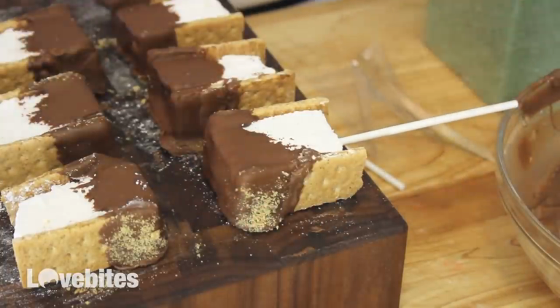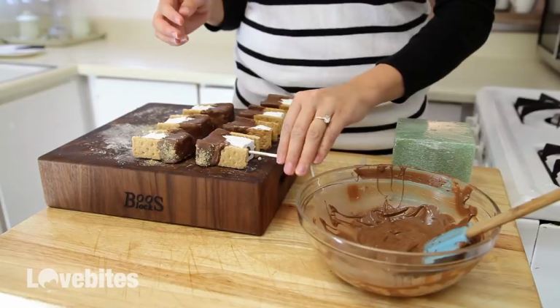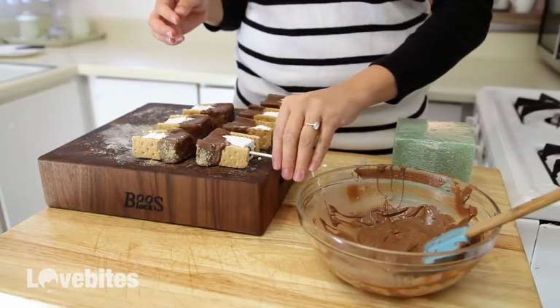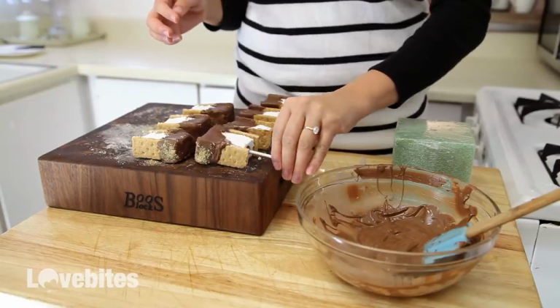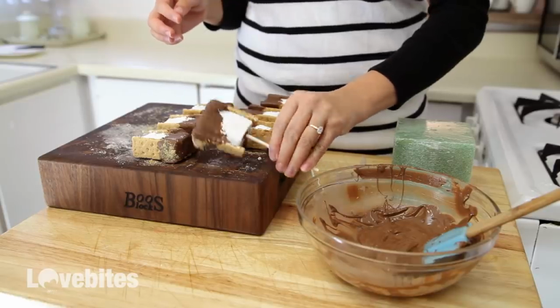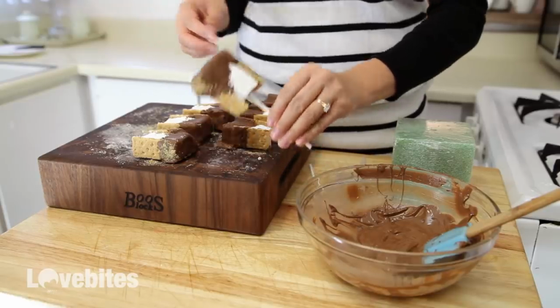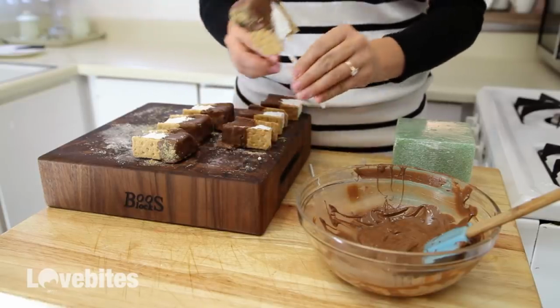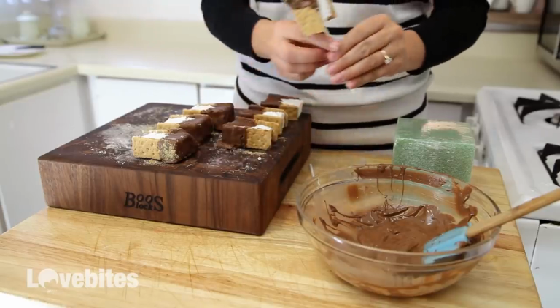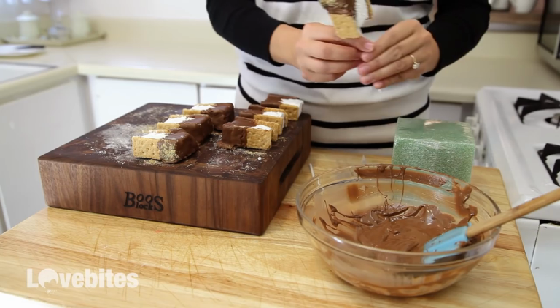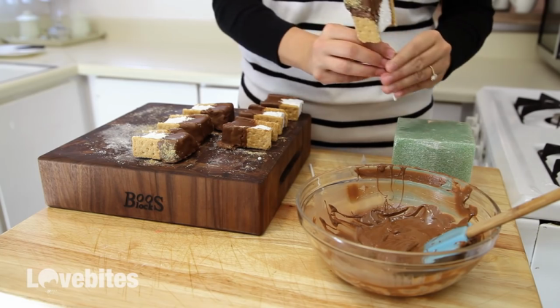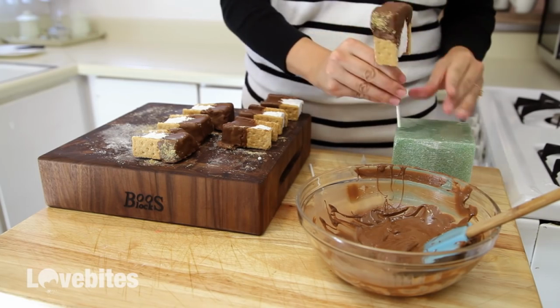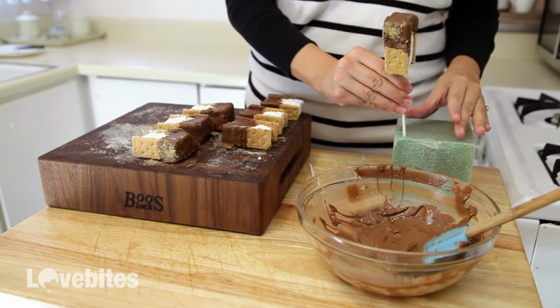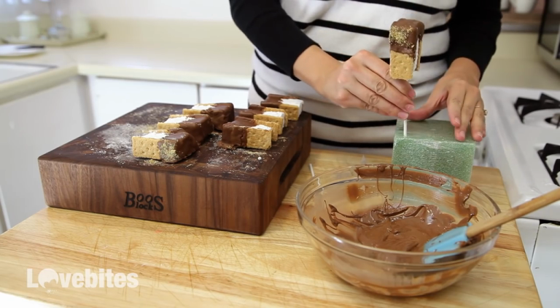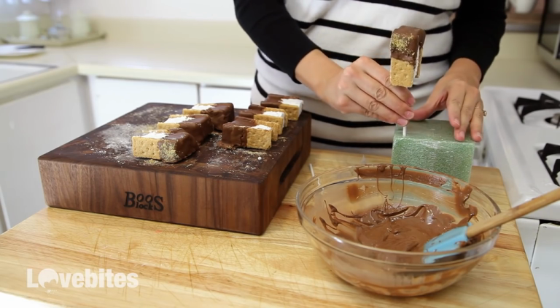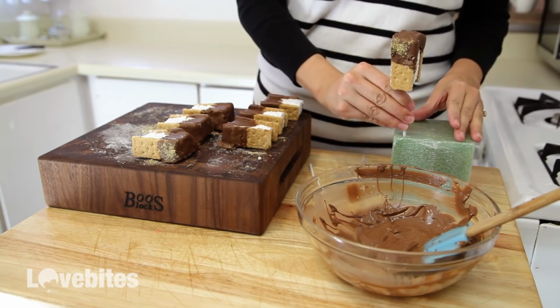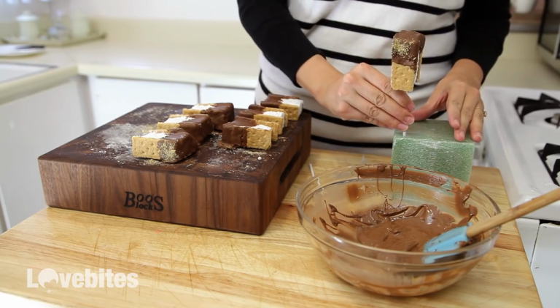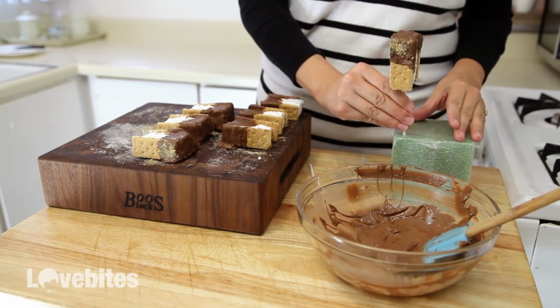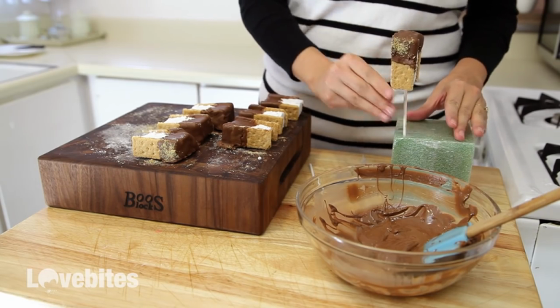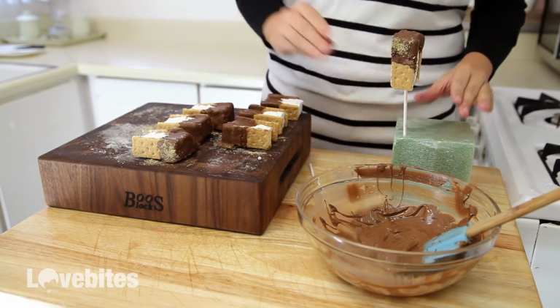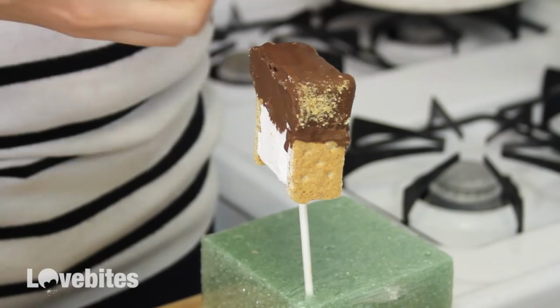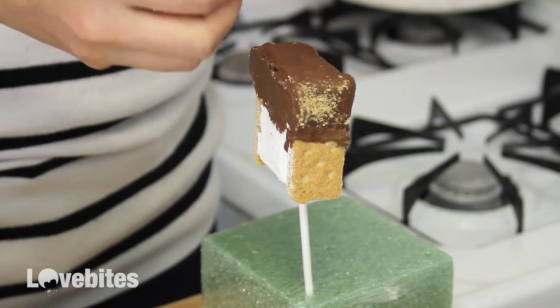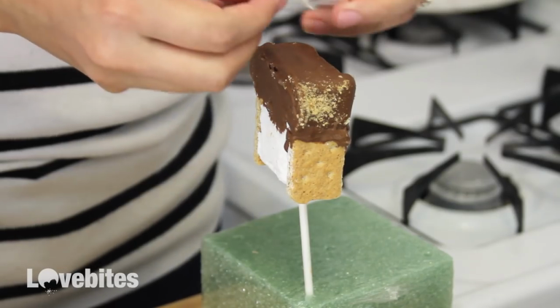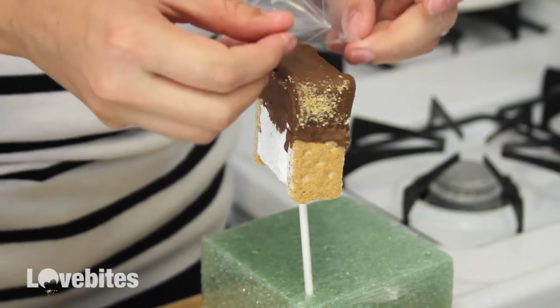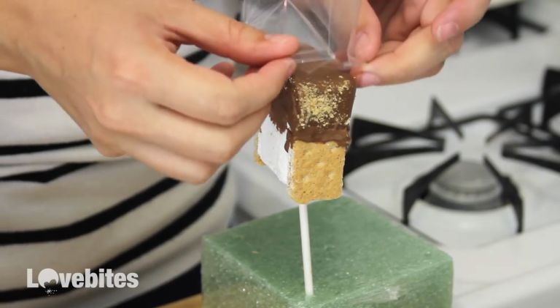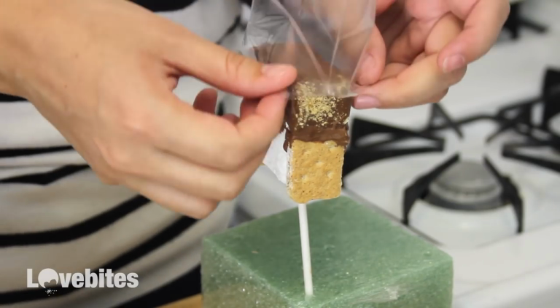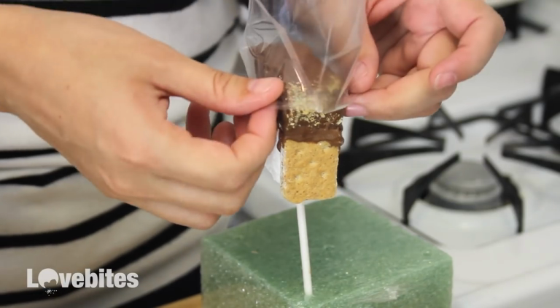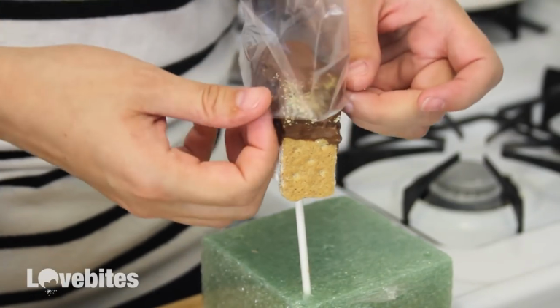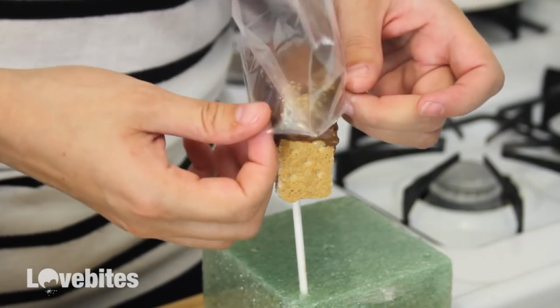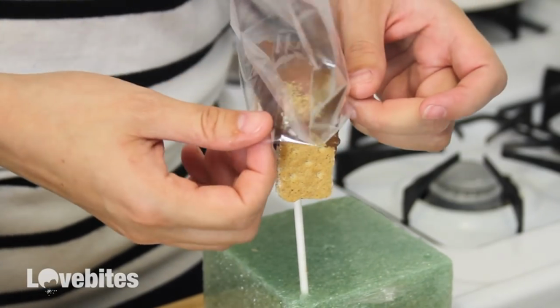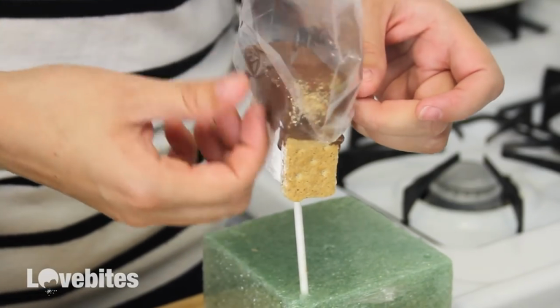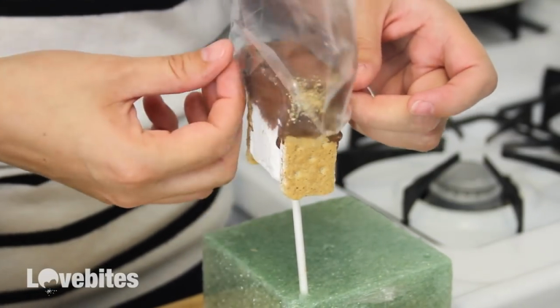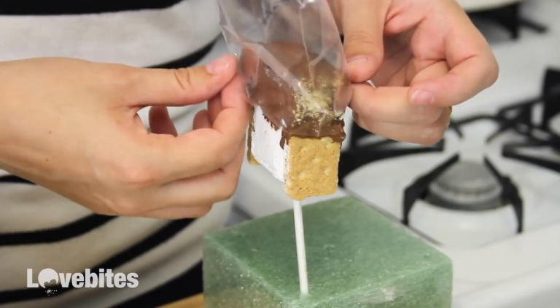Once the chocolate is completely set, you can either eat them as is, or put a plastic bag on top, tie it with a ribbon, and give them as gifts.